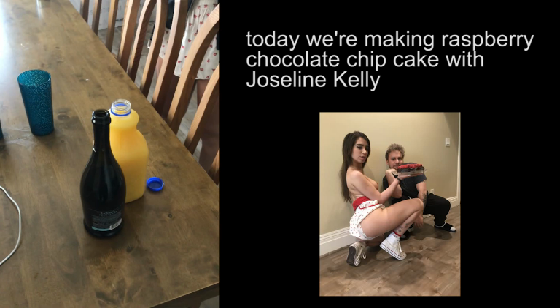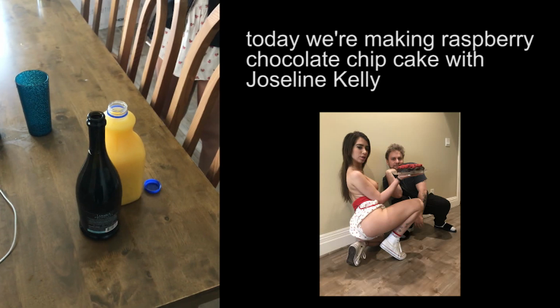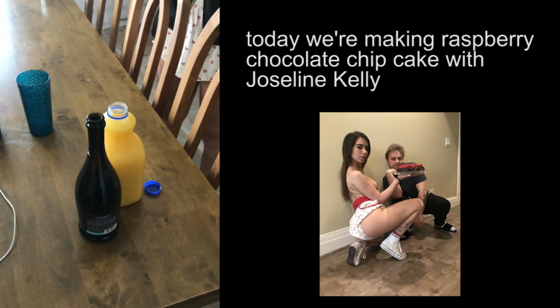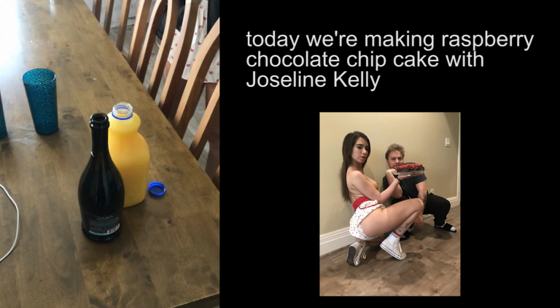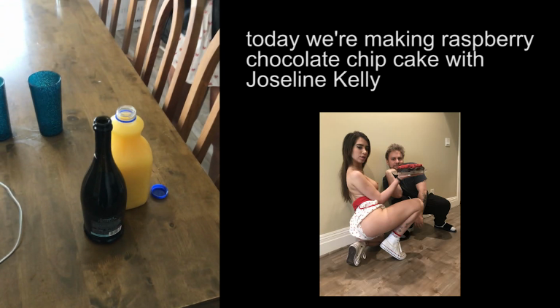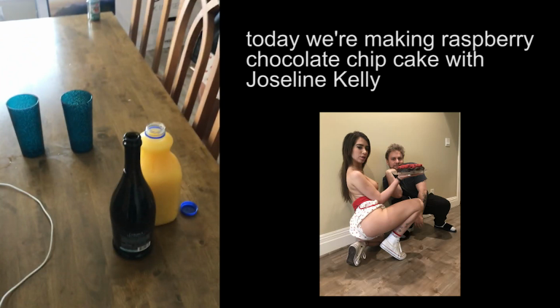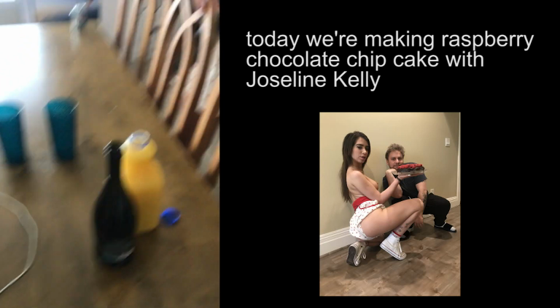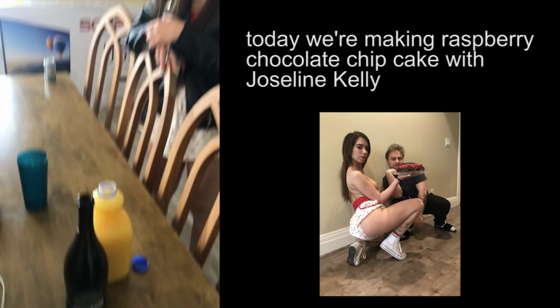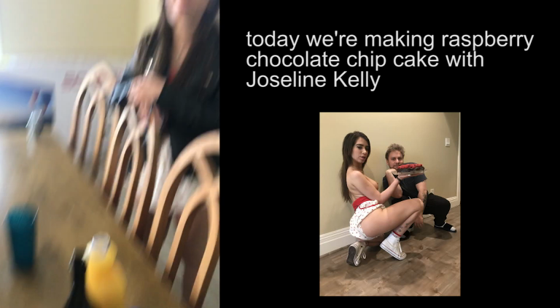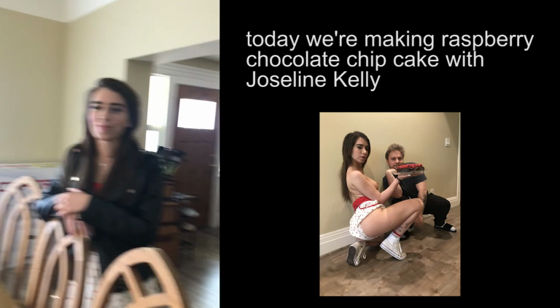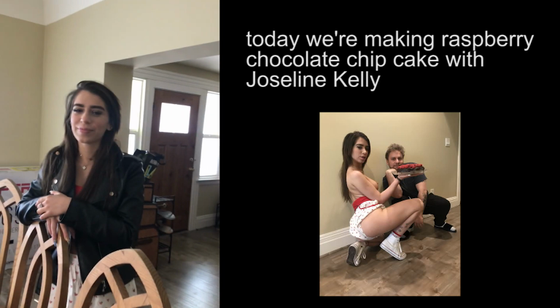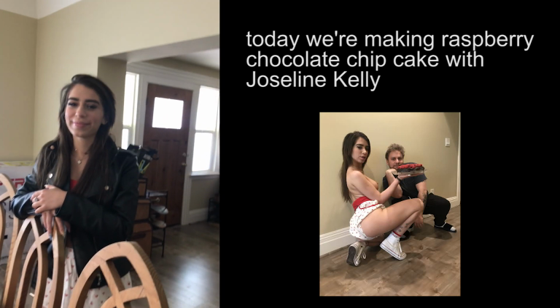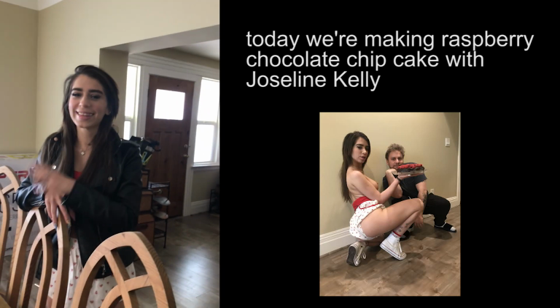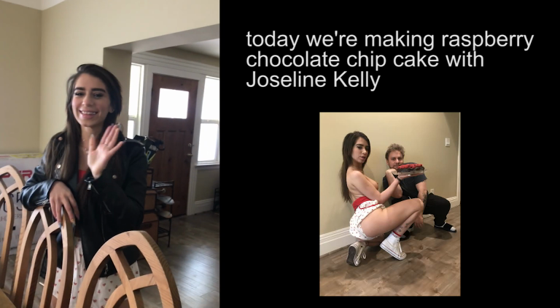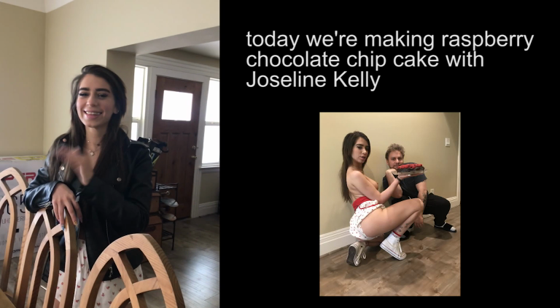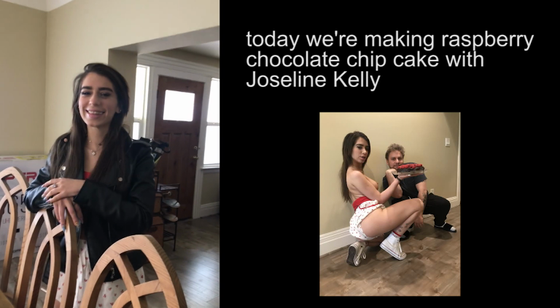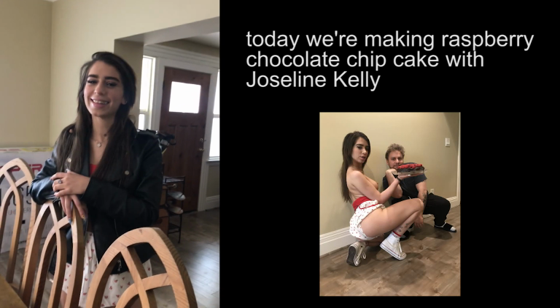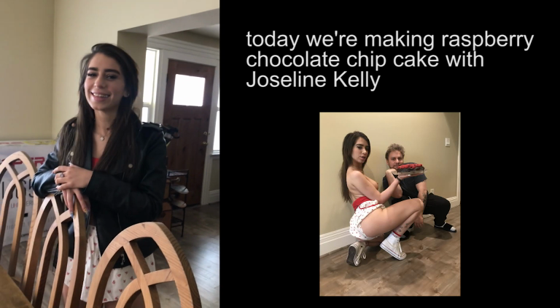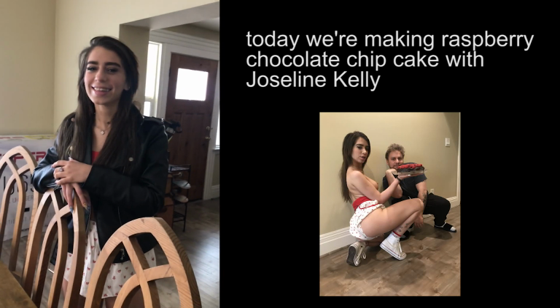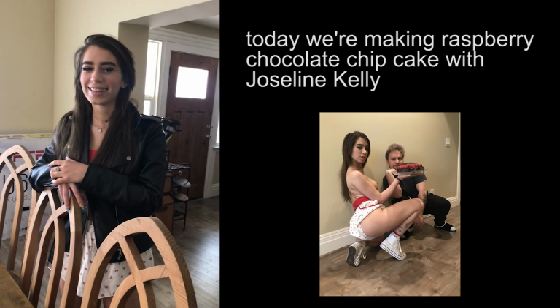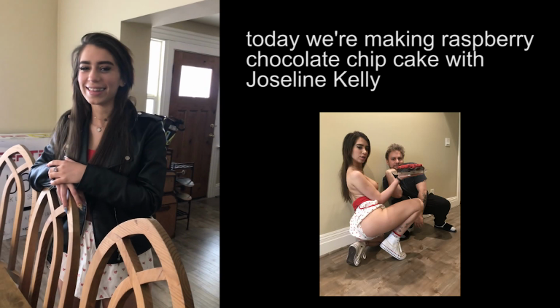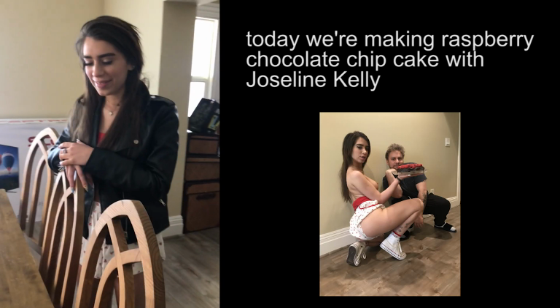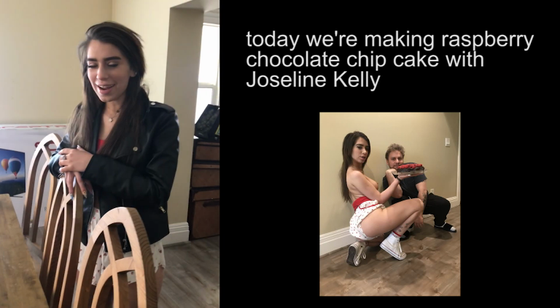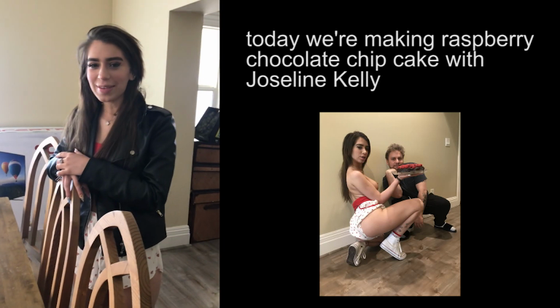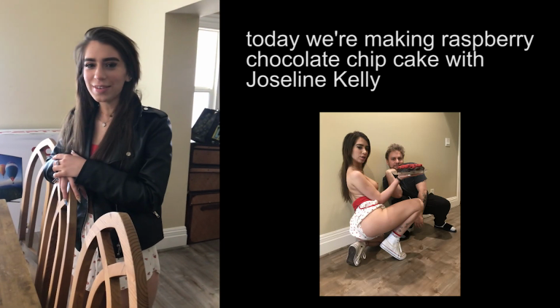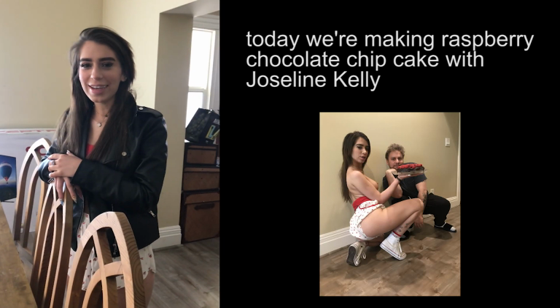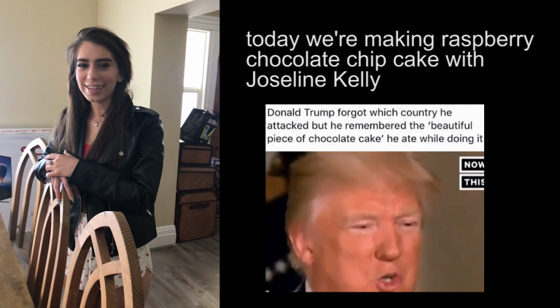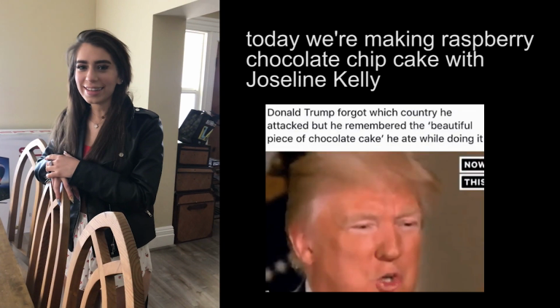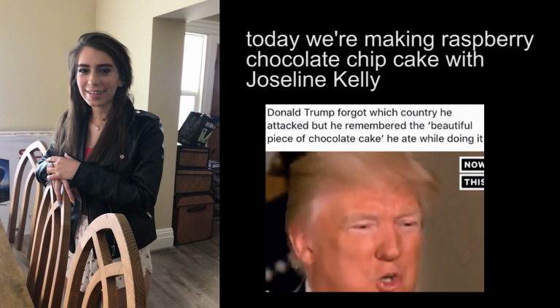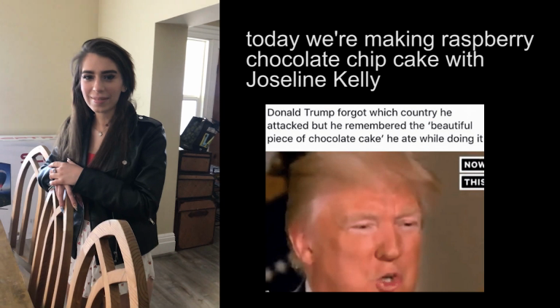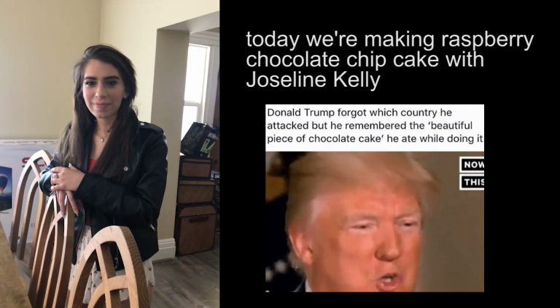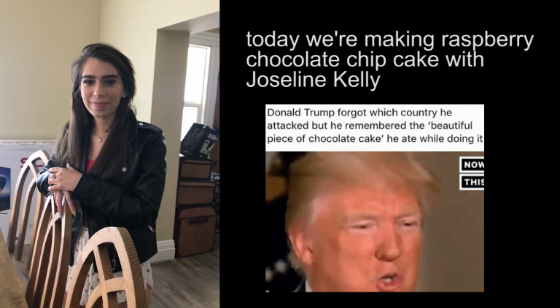What's up YouTube? Today we've got a special guest on the cooking show, Jocelyn Kelly. We're gonna be making a chocolate cake.